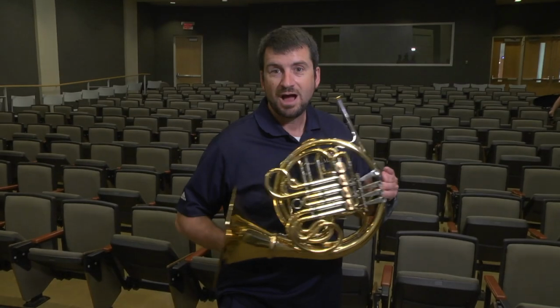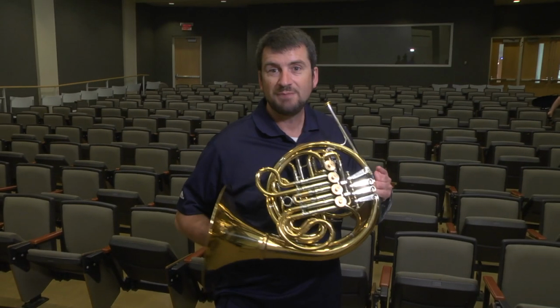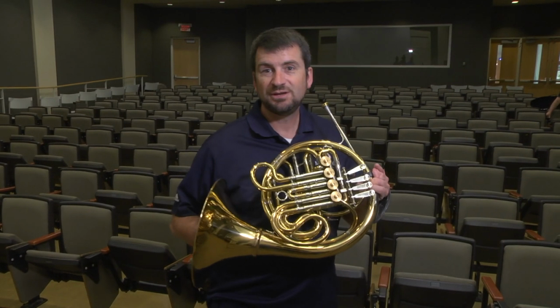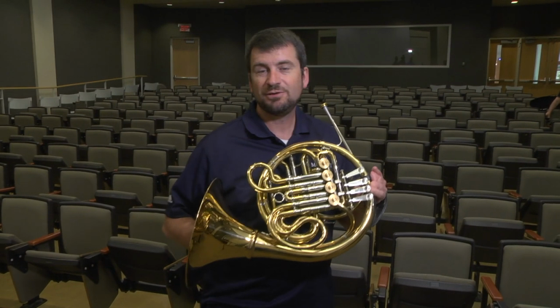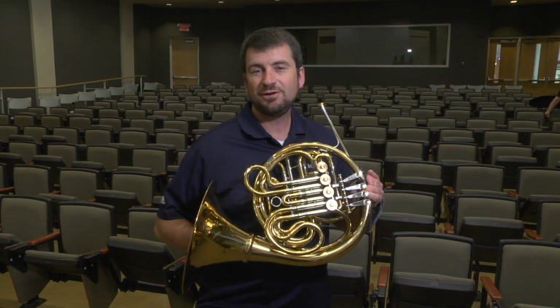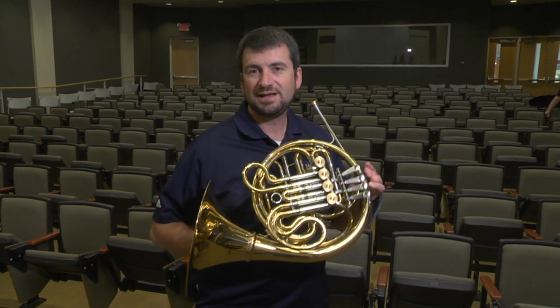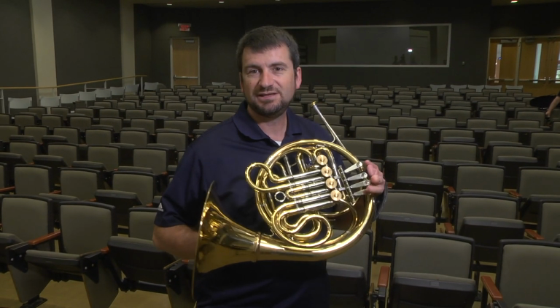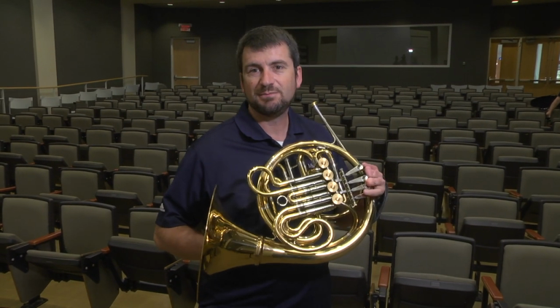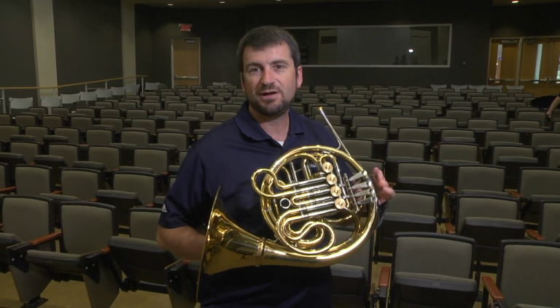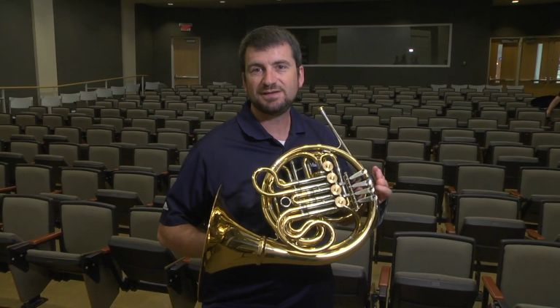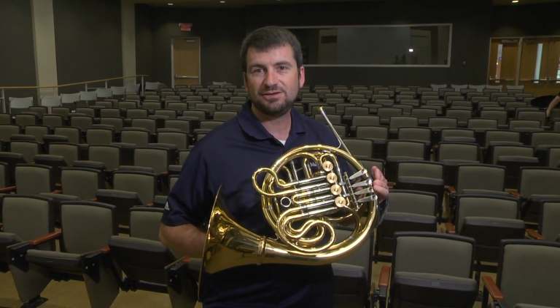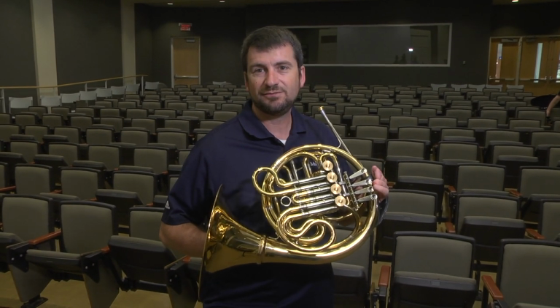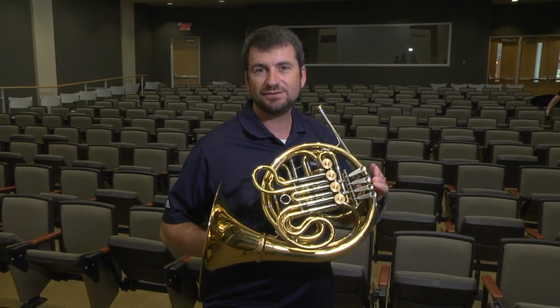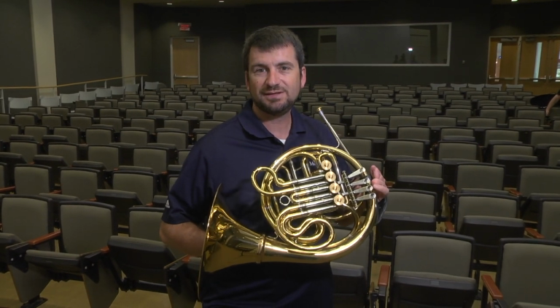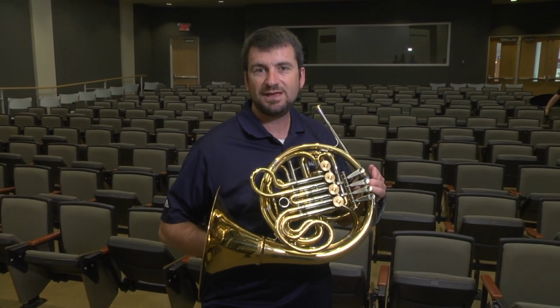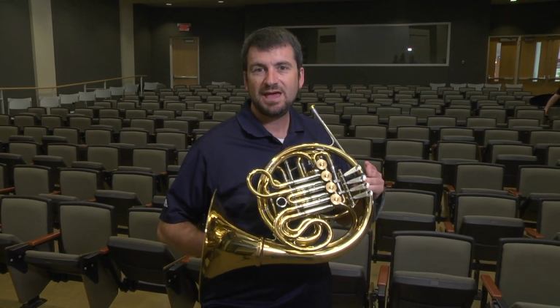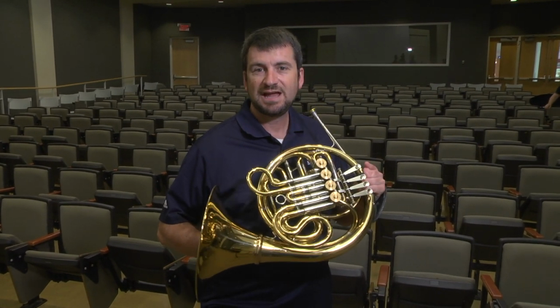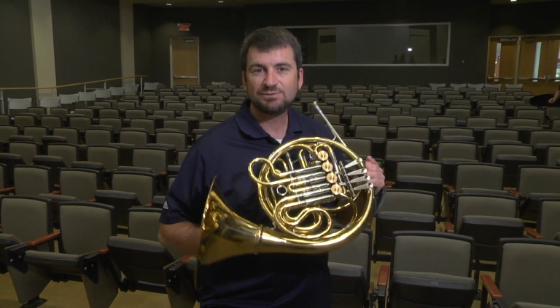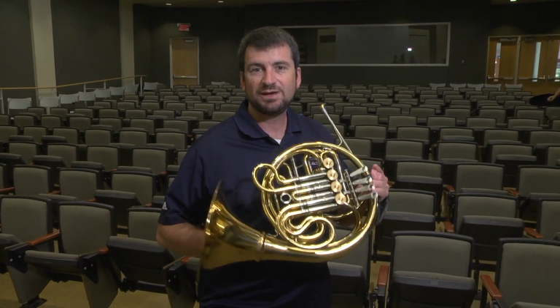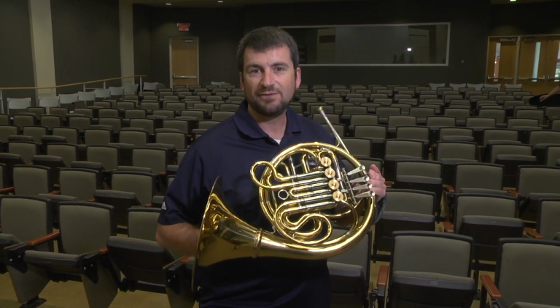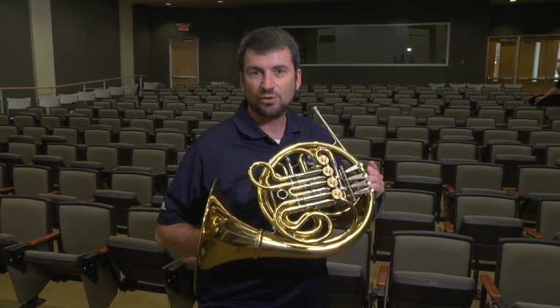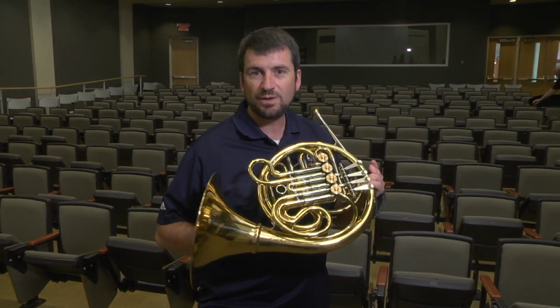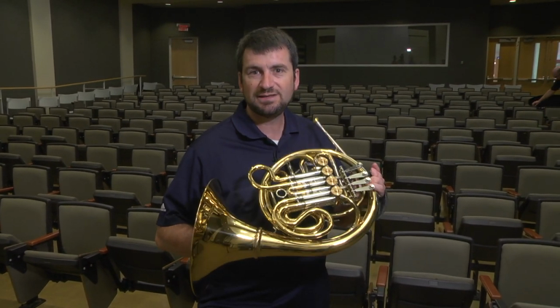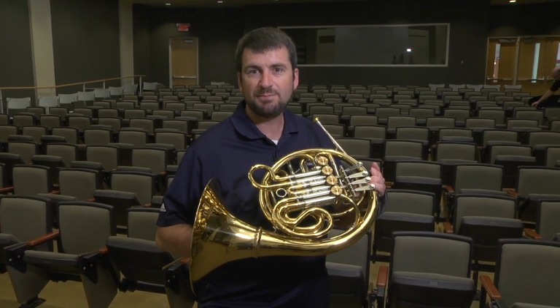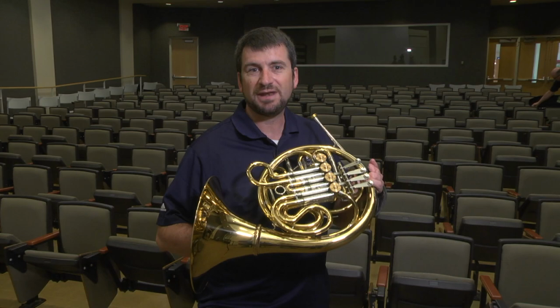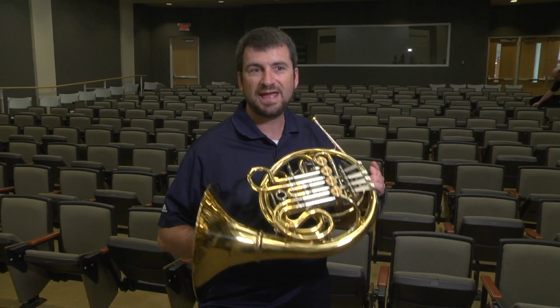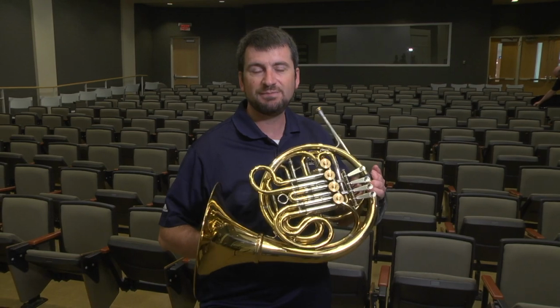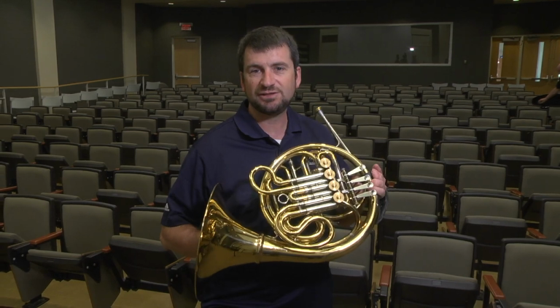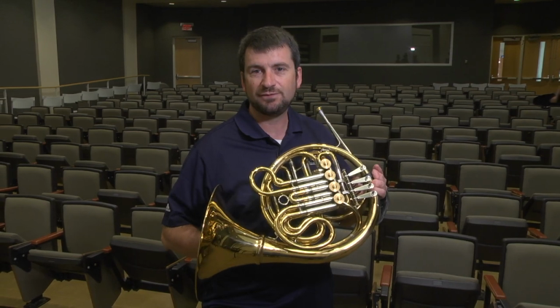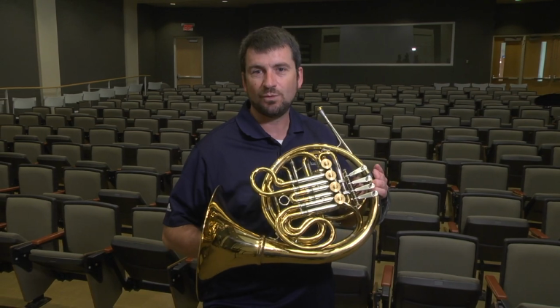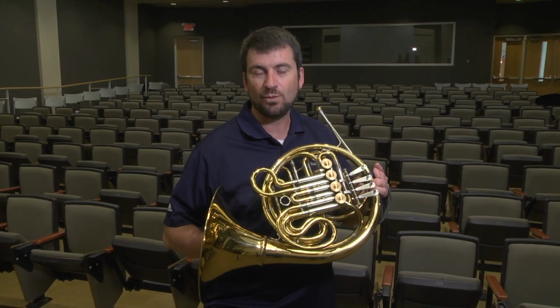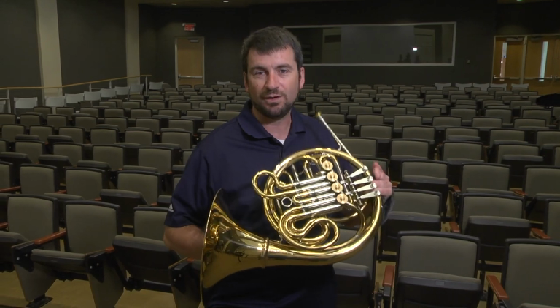I'm Gene Berger and I teach at Ball State University. I just want to give a quick tip on hand position for horn.